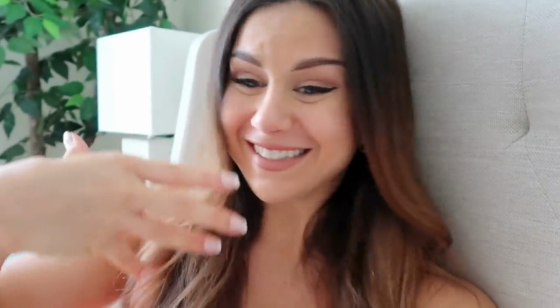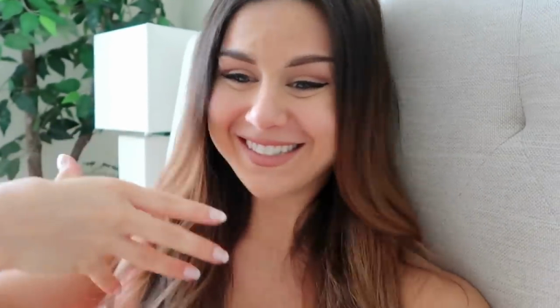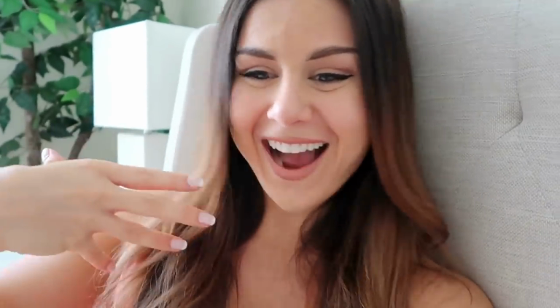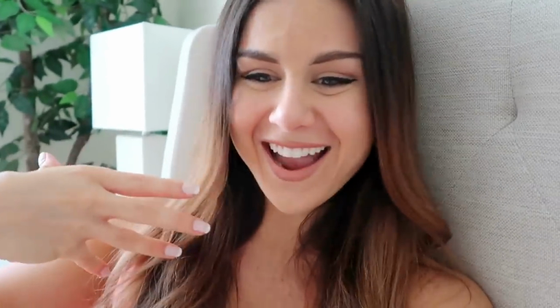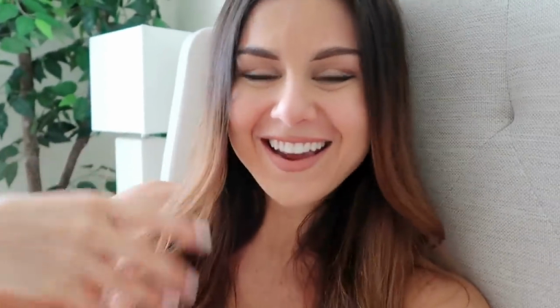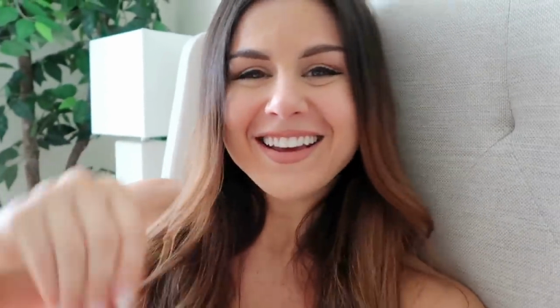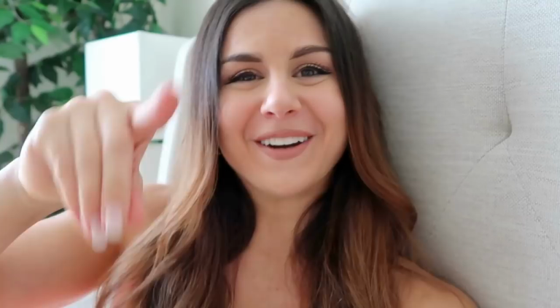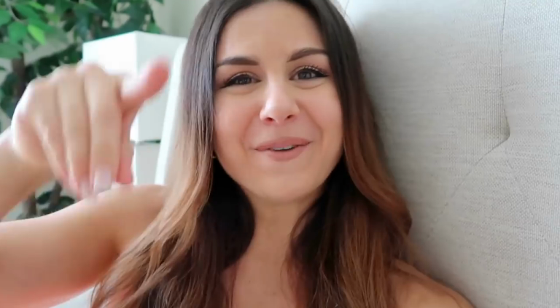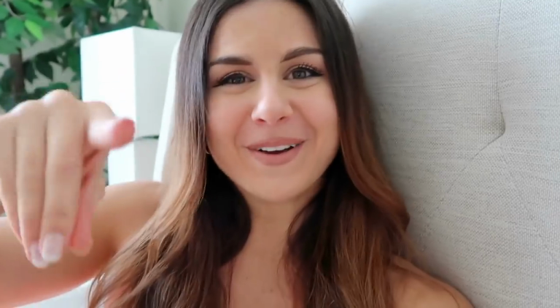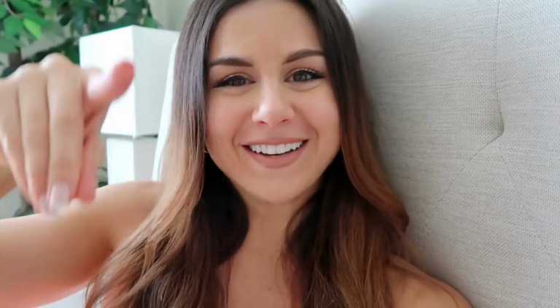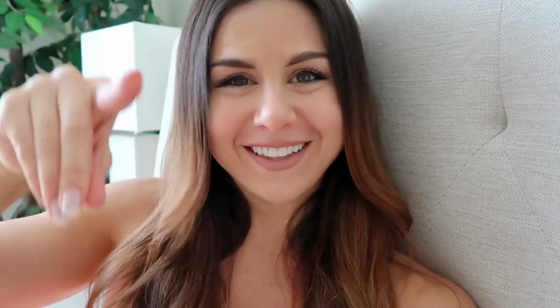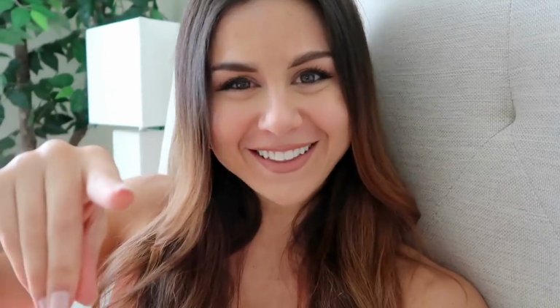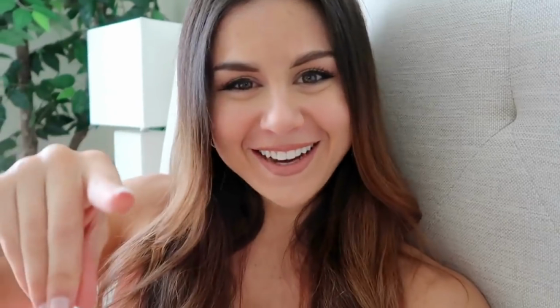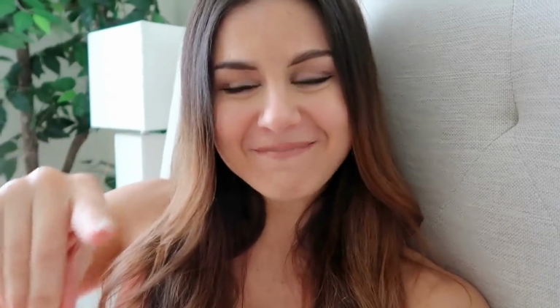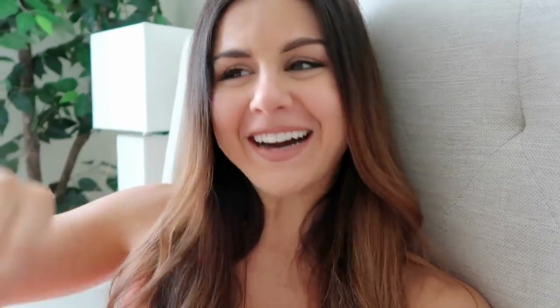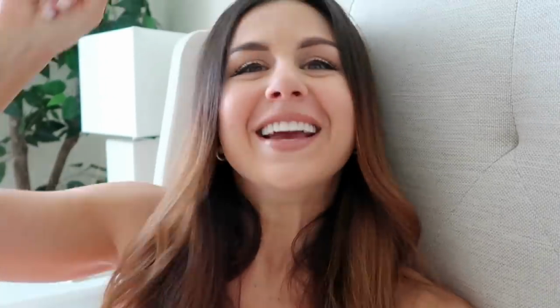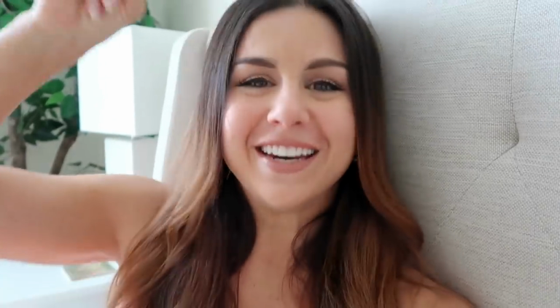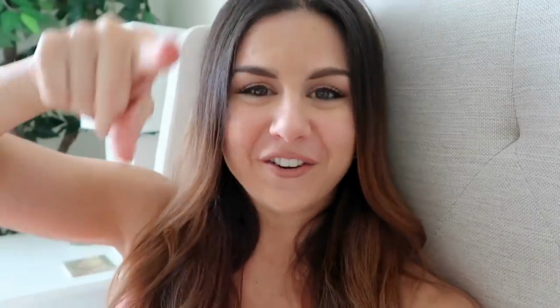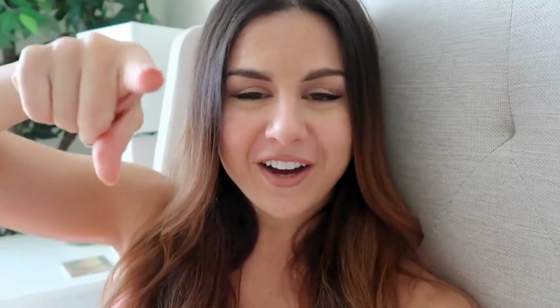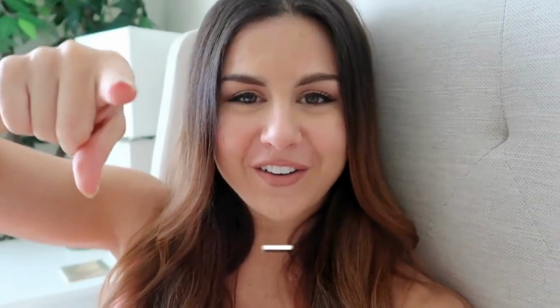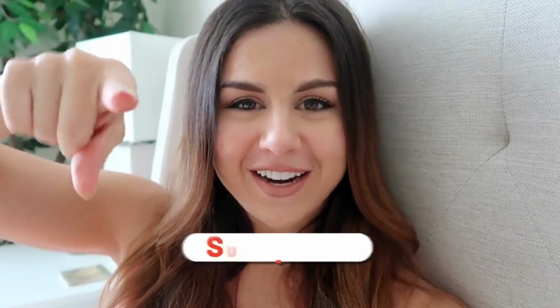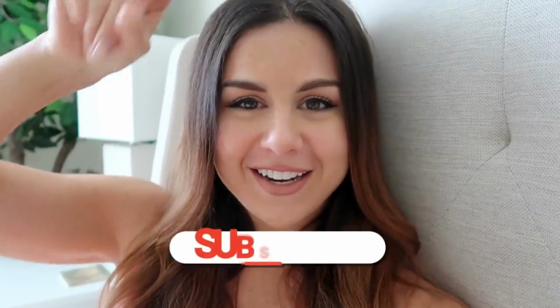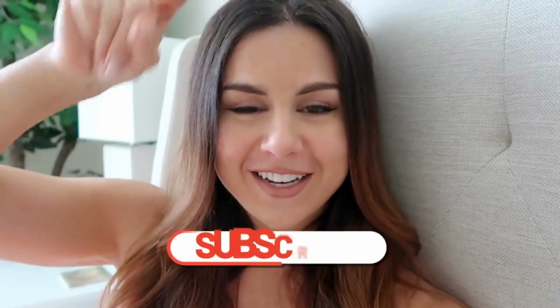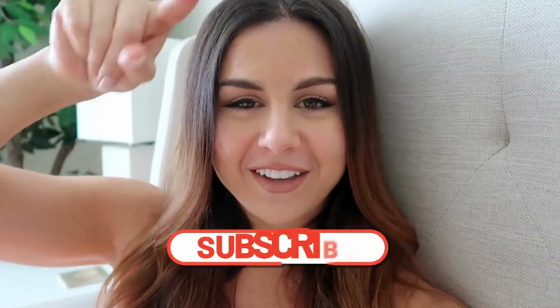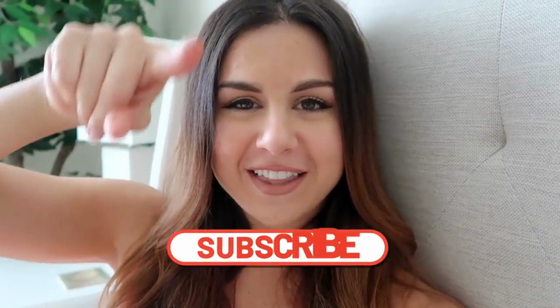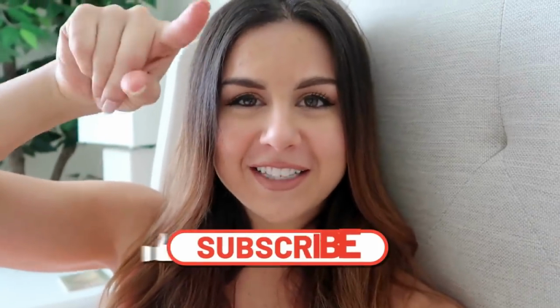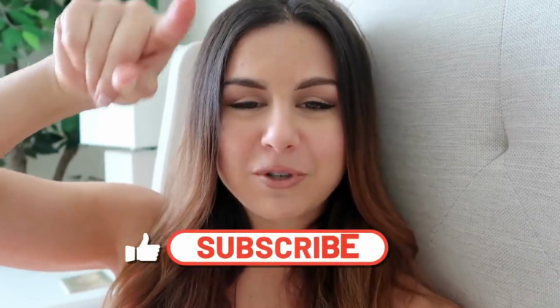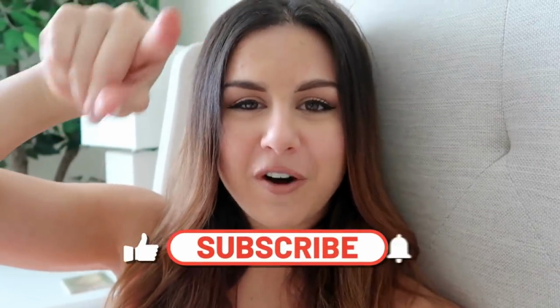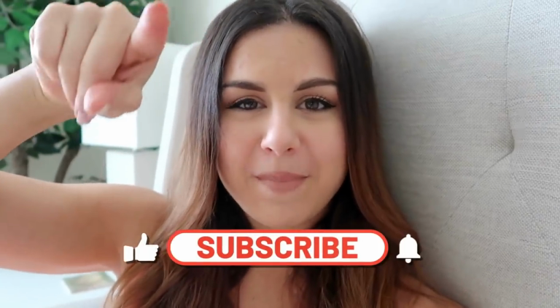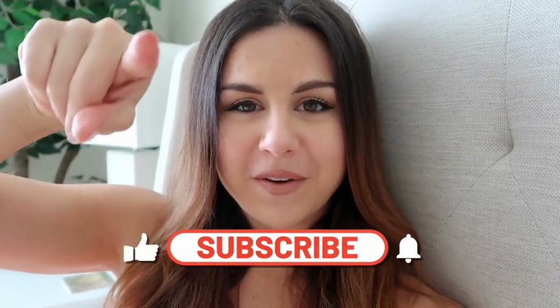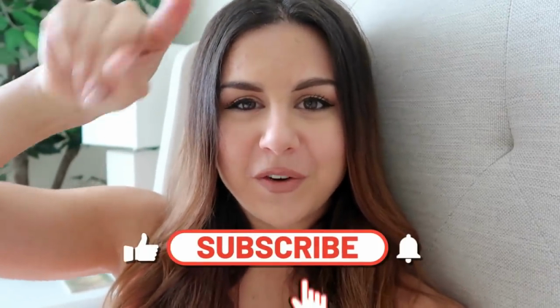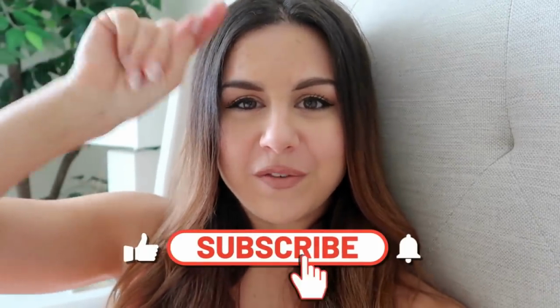If you're not already, definitely hit that subscribe button for new videos every single week, and follow me on Instagram for all things fitness. Let's go!